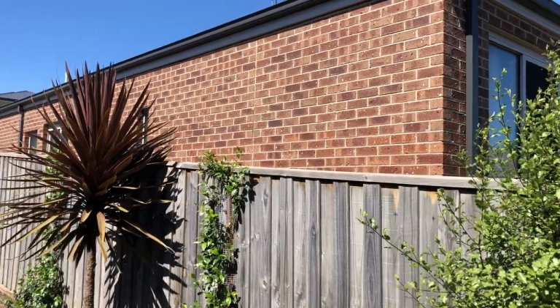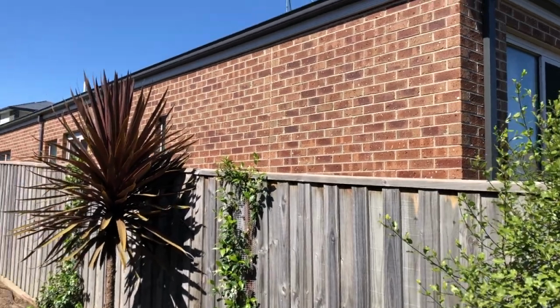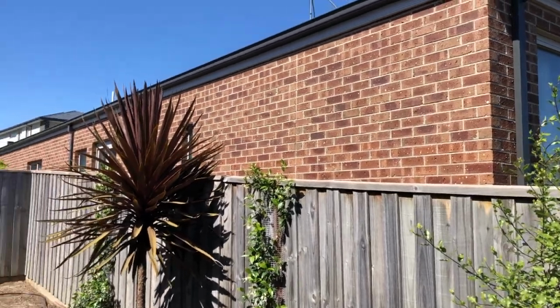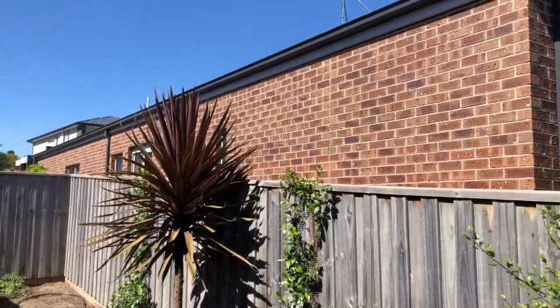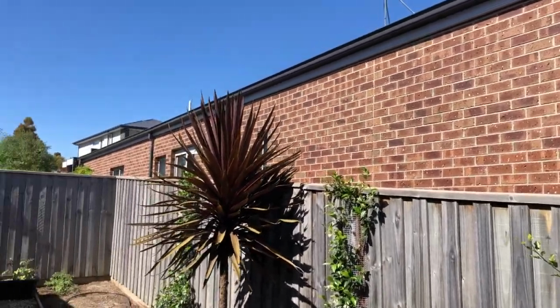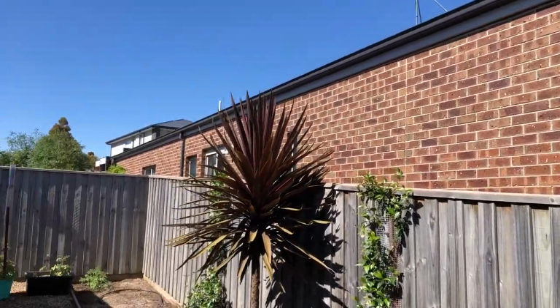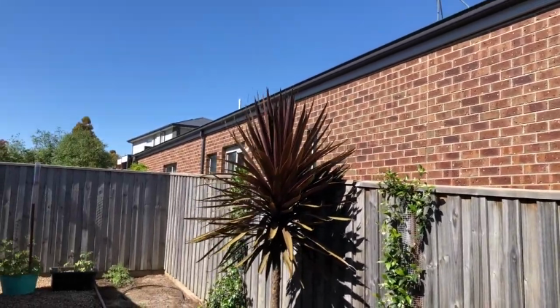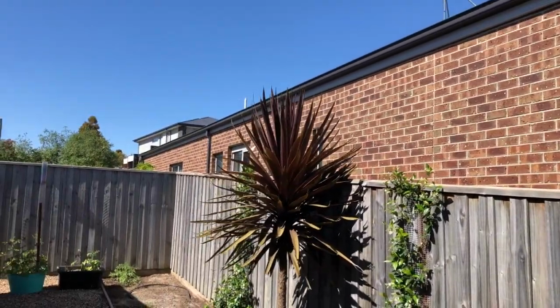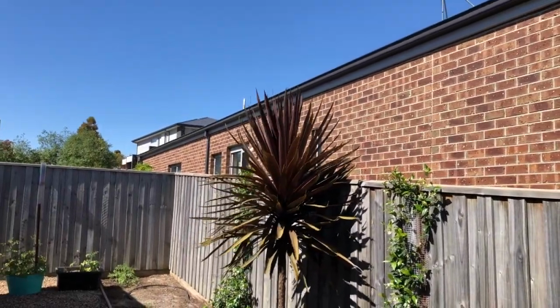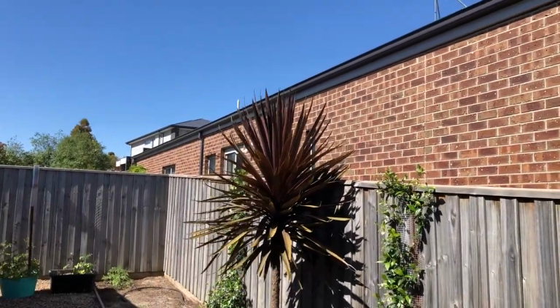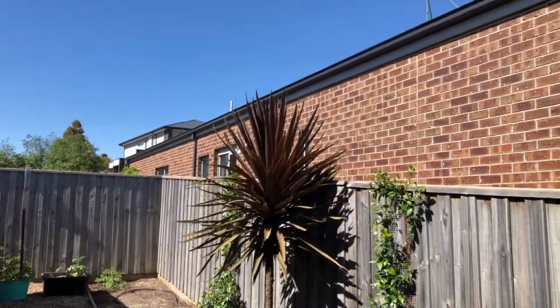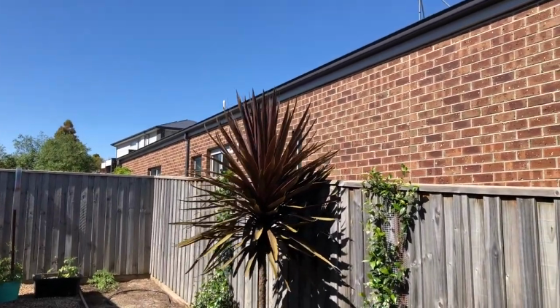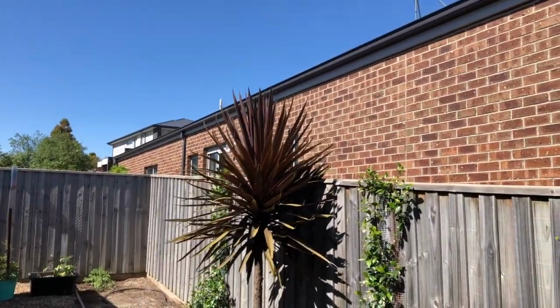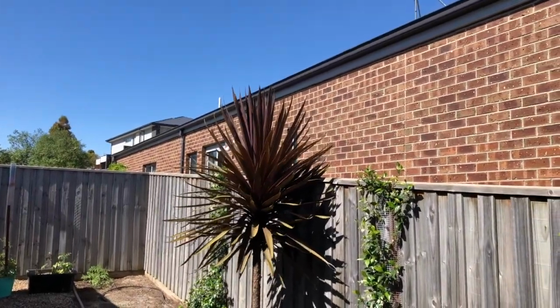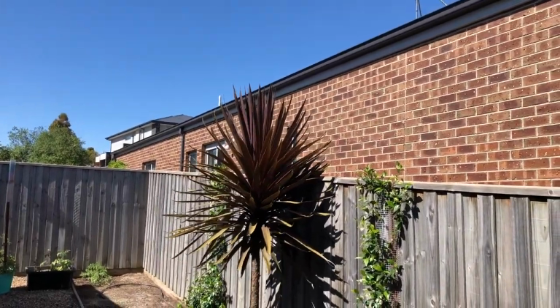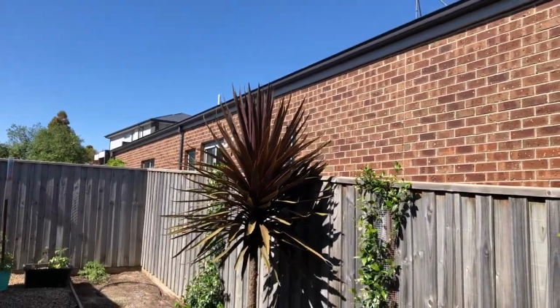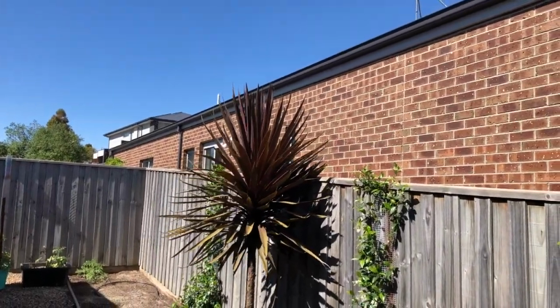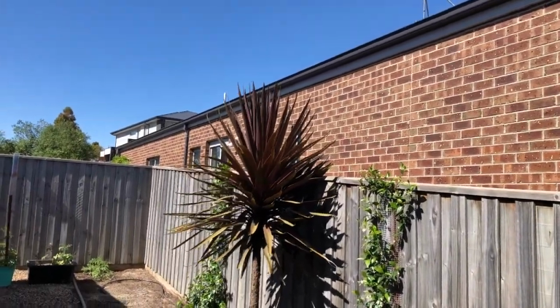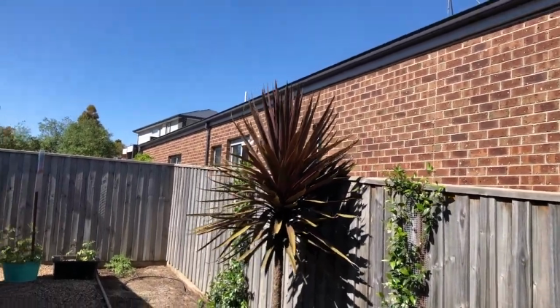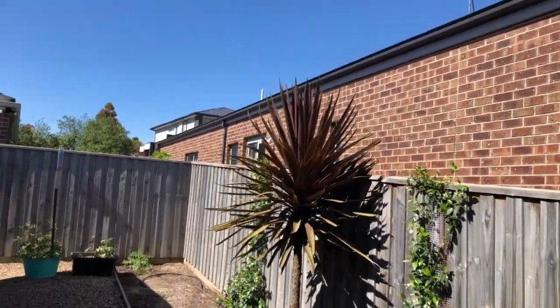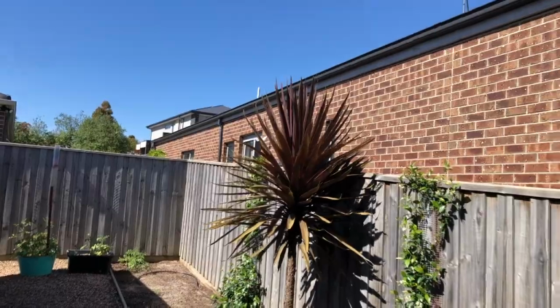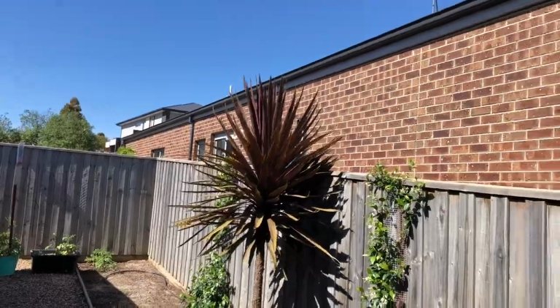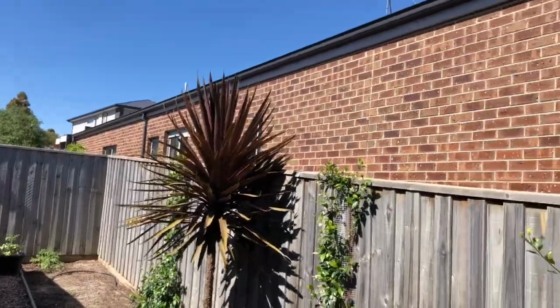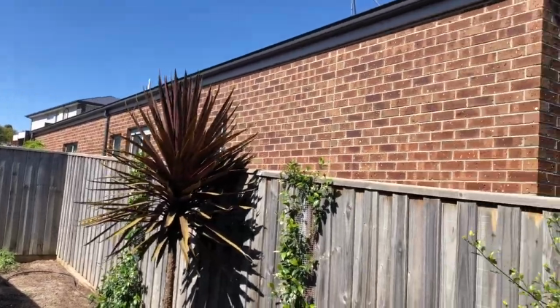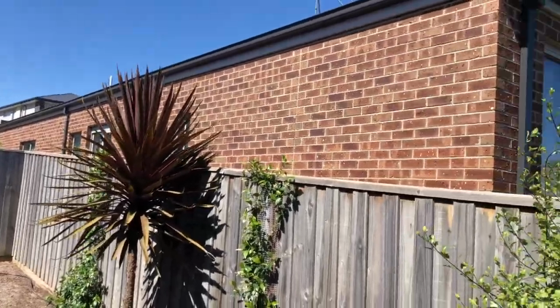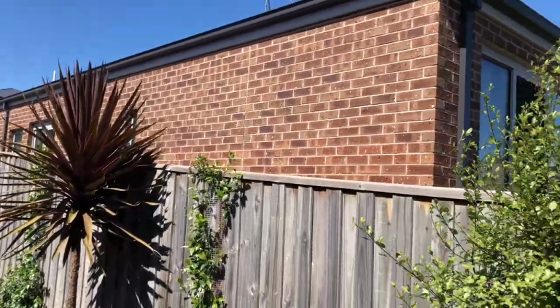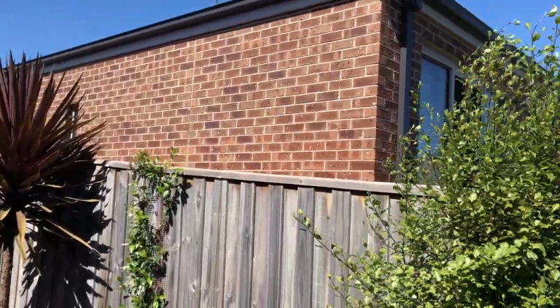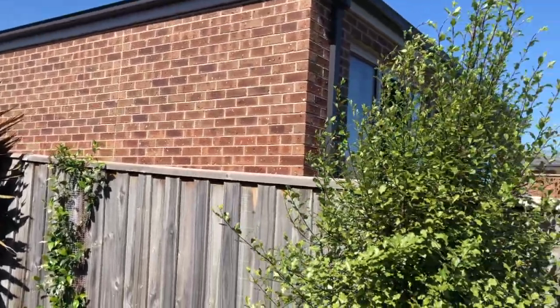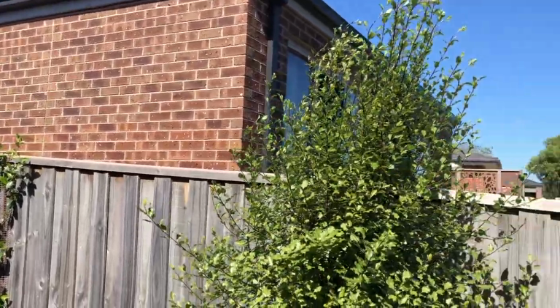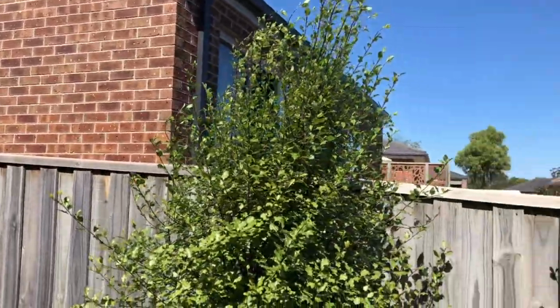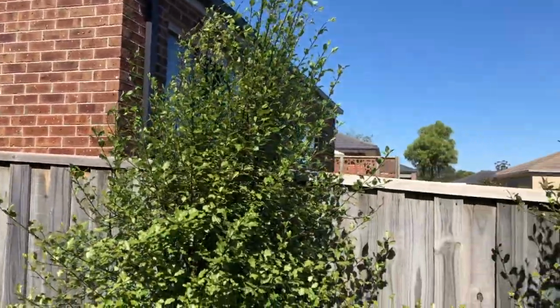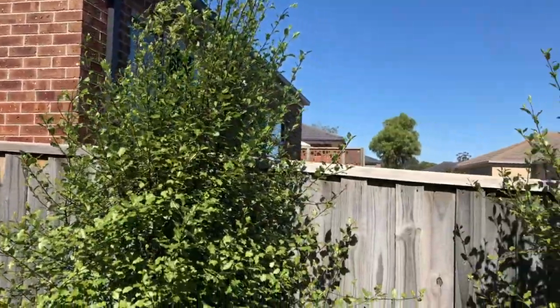Welcome to Mark's Reviews and Tutorials. This video is going to be about how to extend your fence up a little bit.